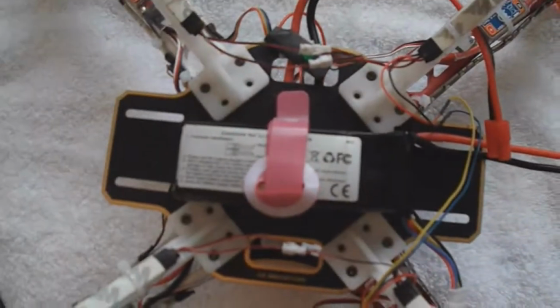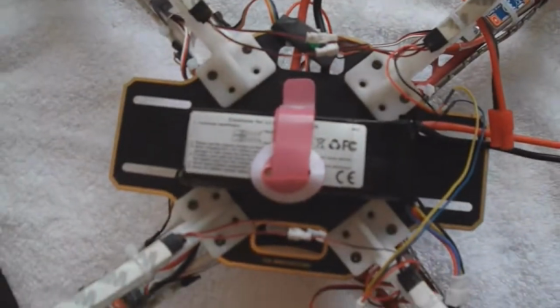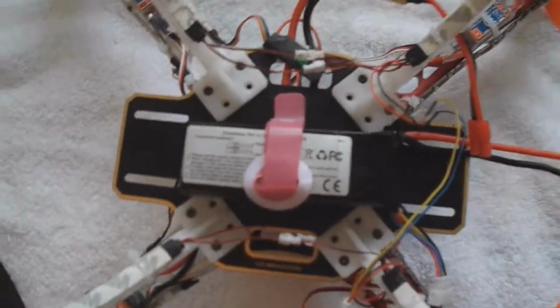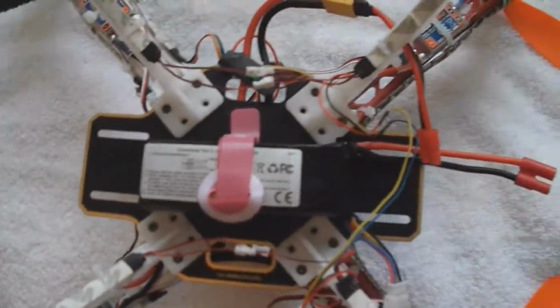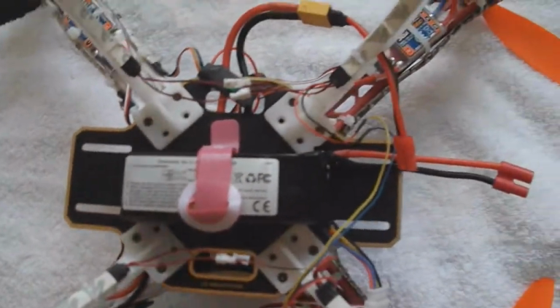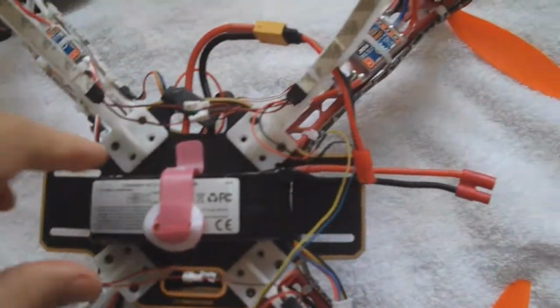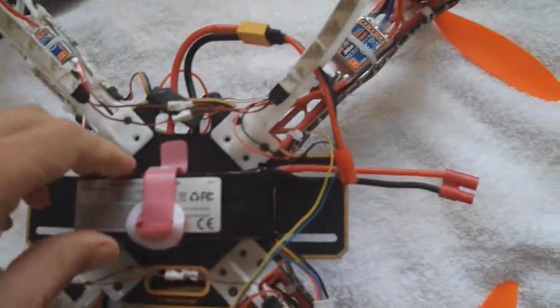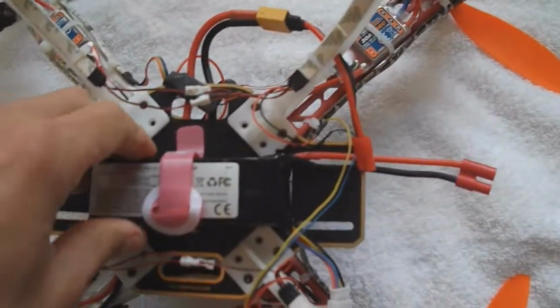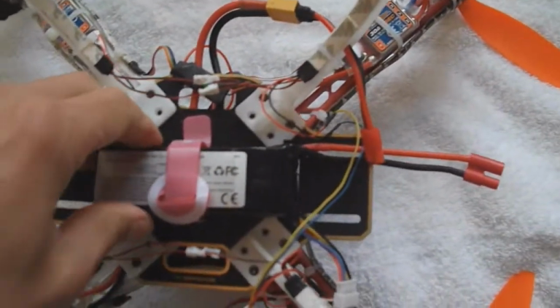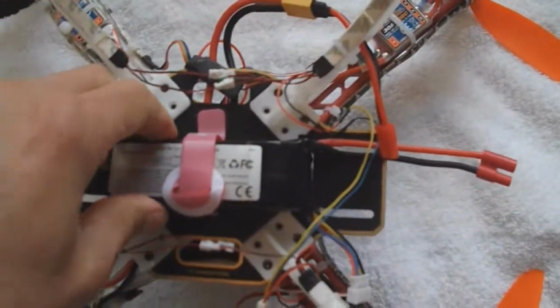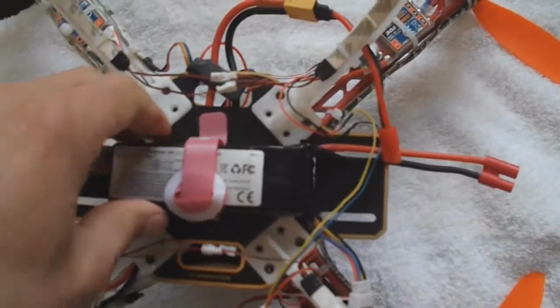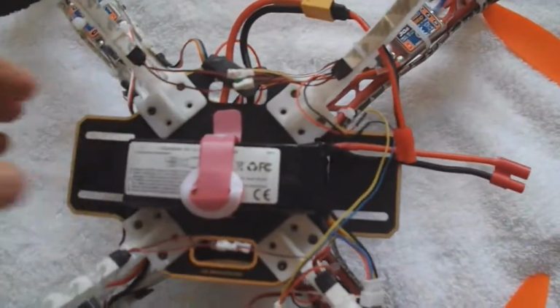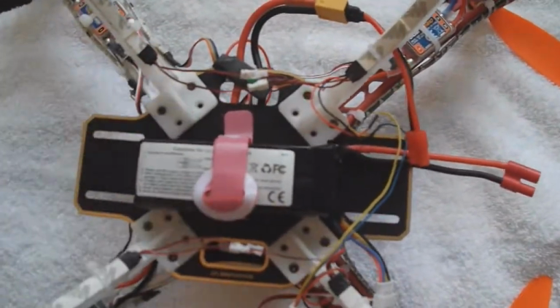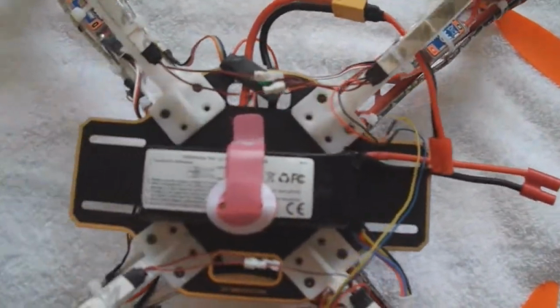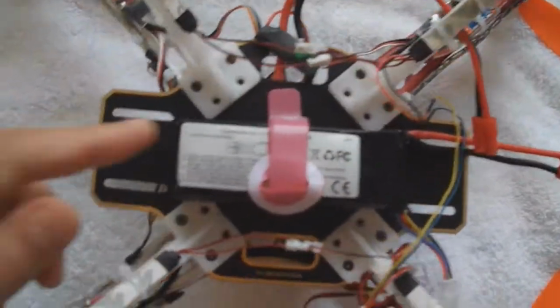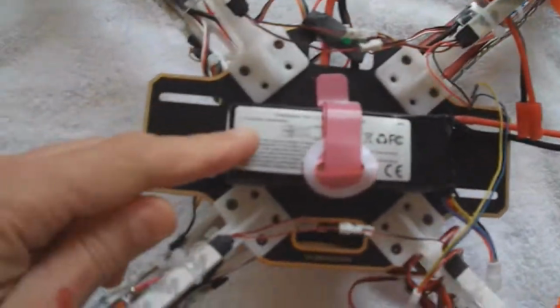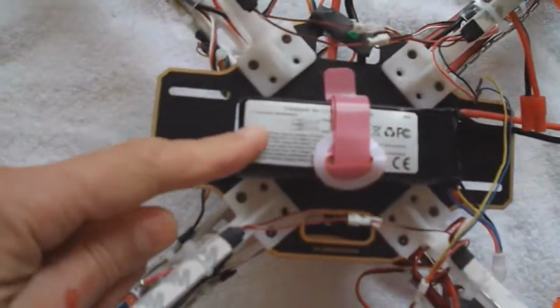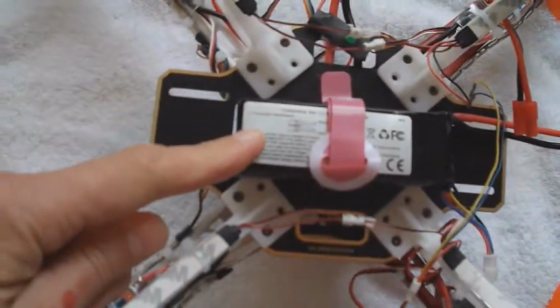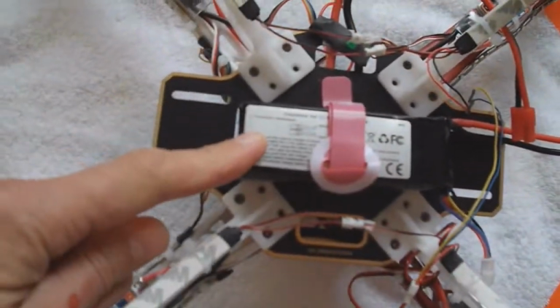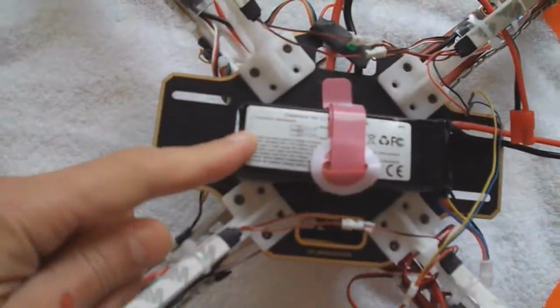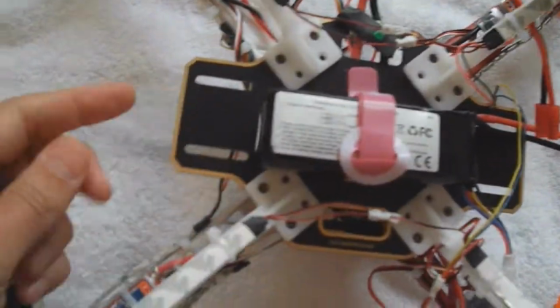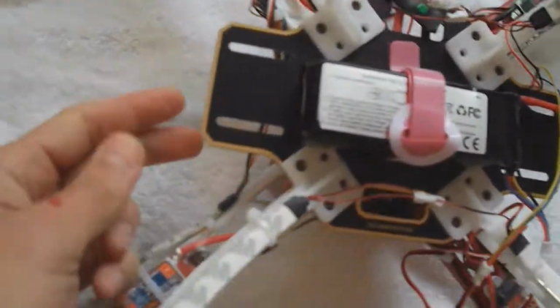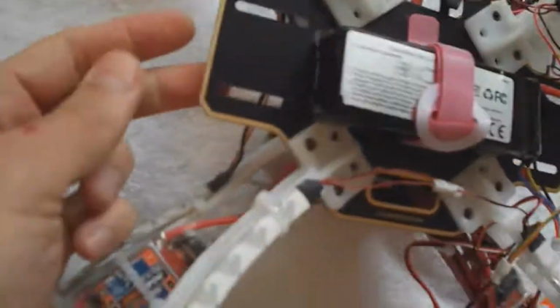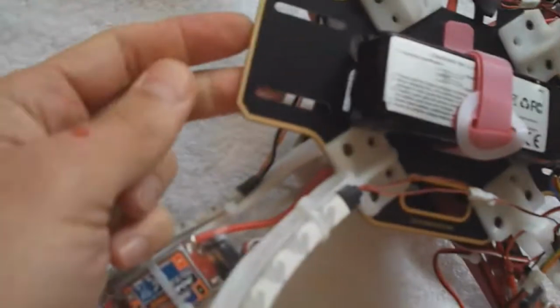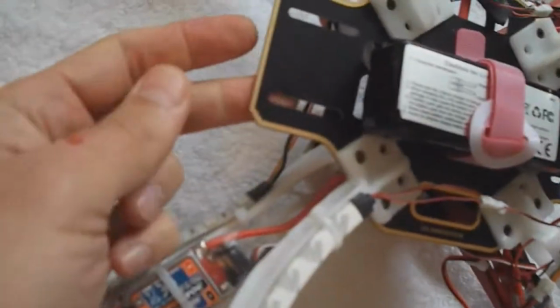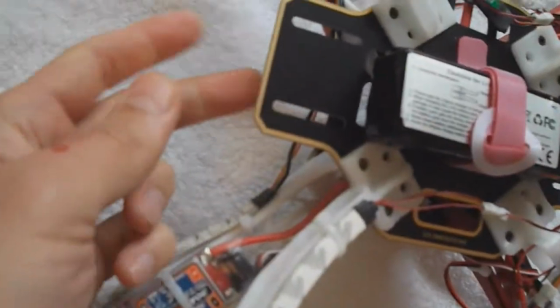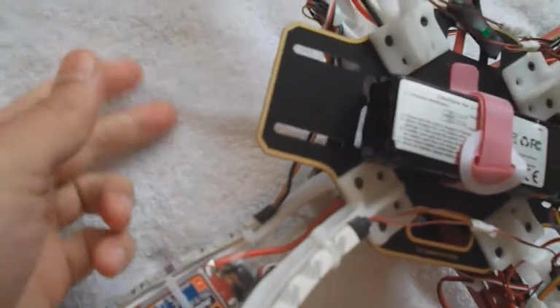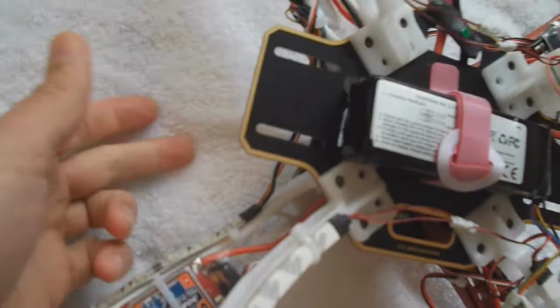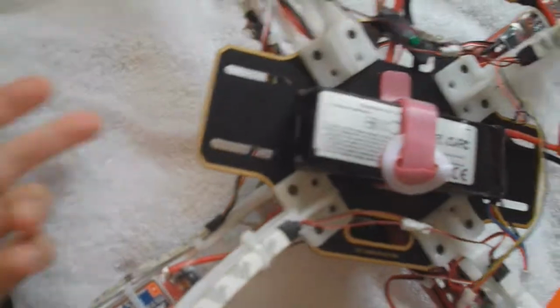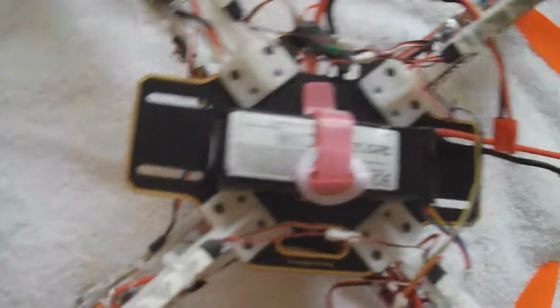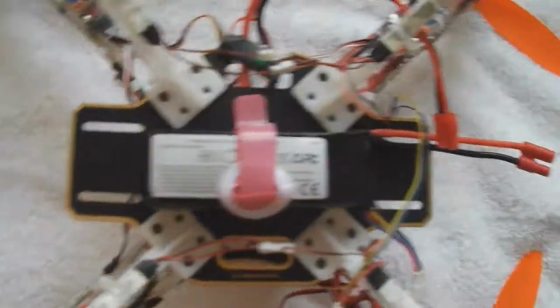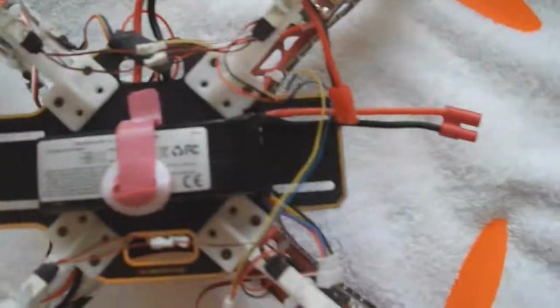You can mount the battery all kinds of ways — outside, inside, on the top.